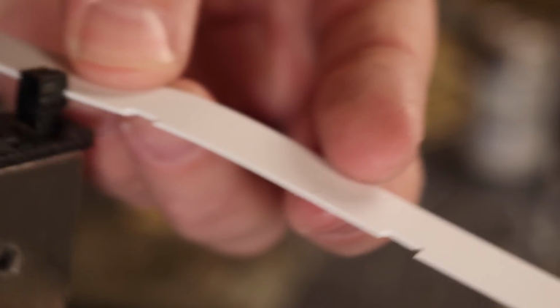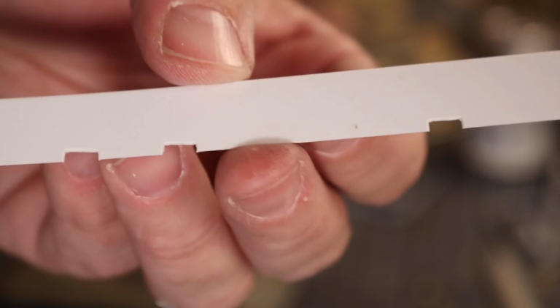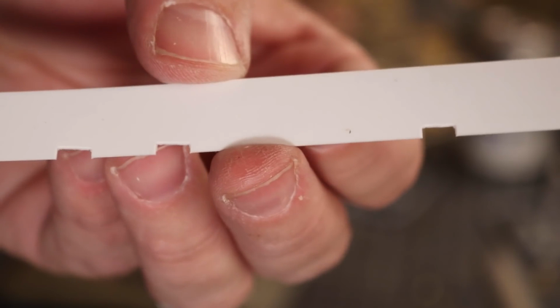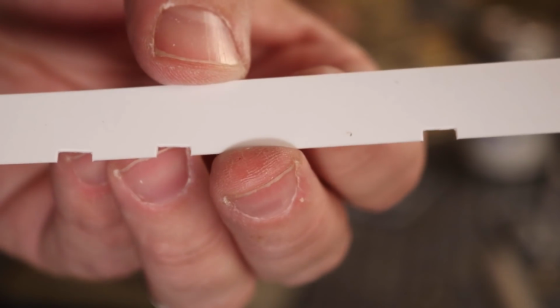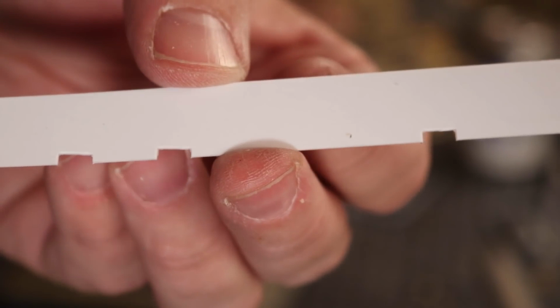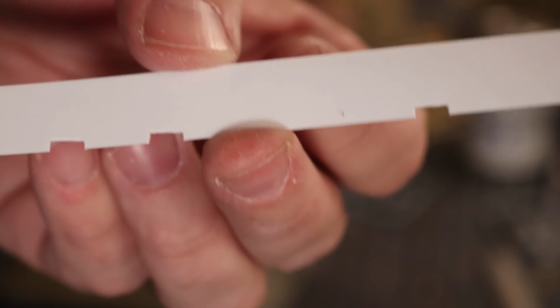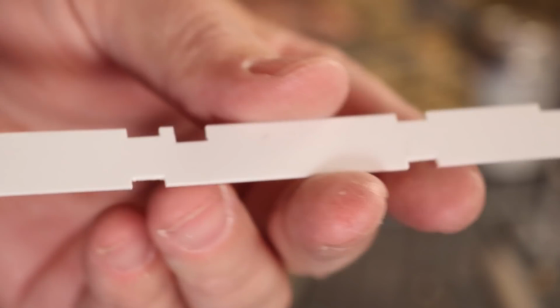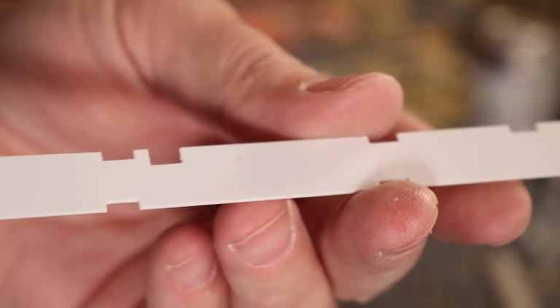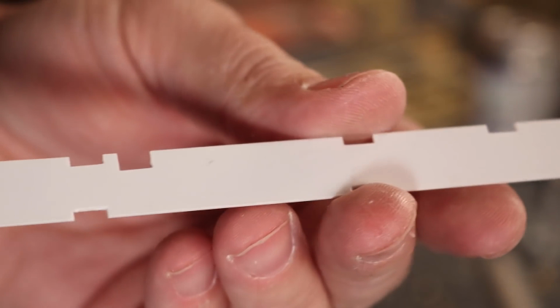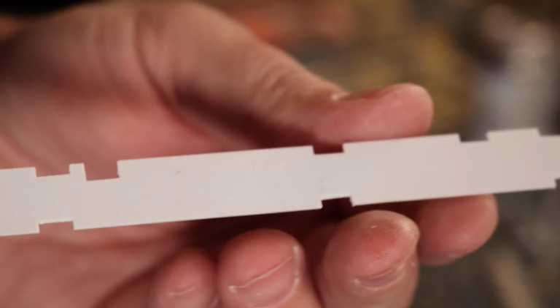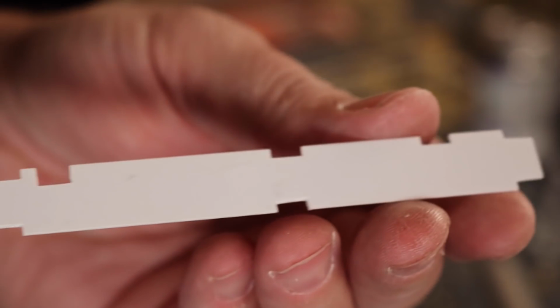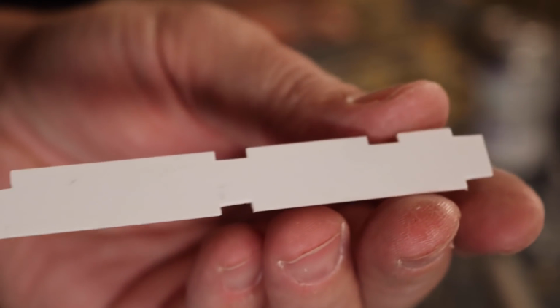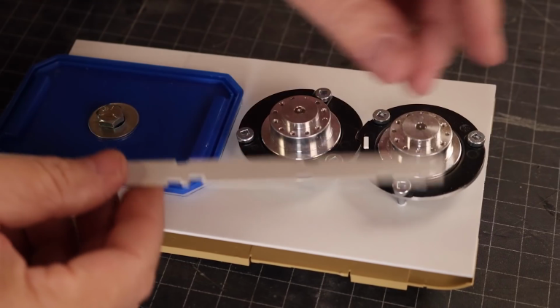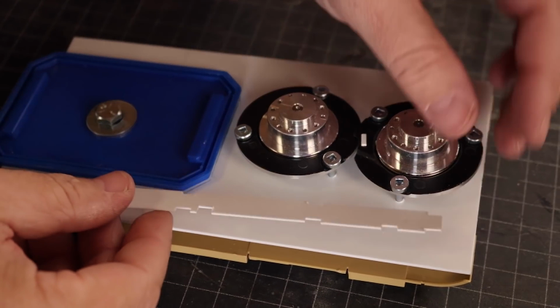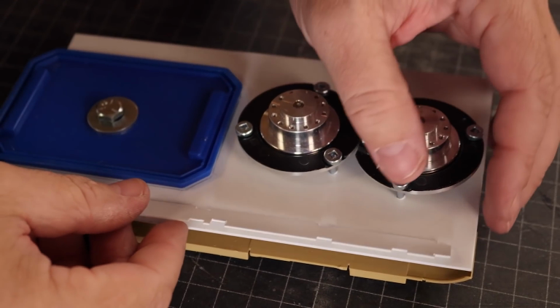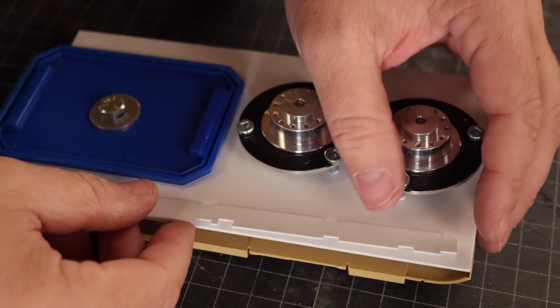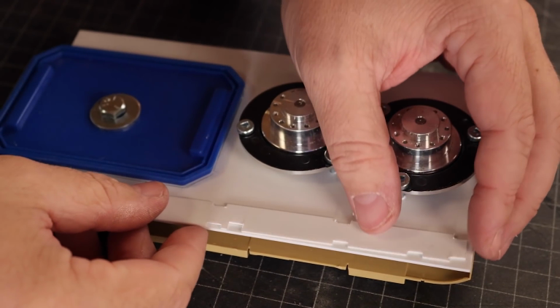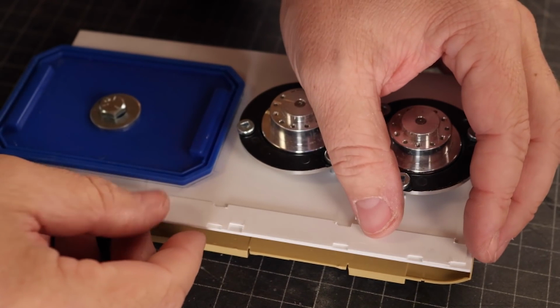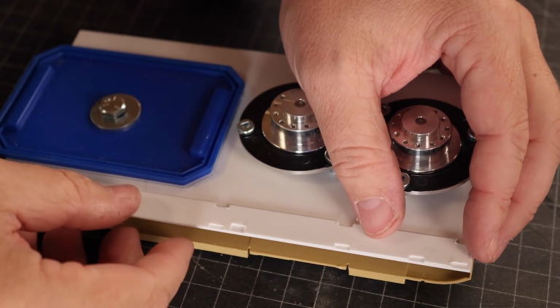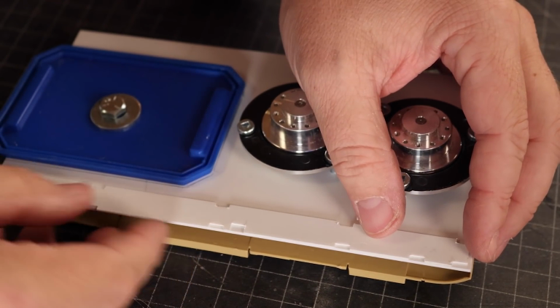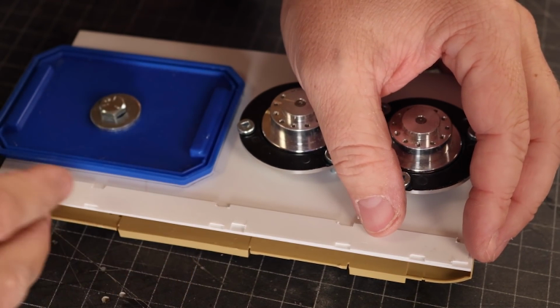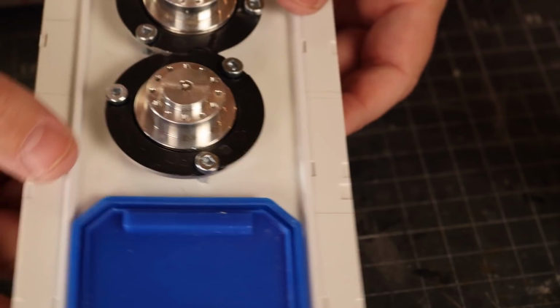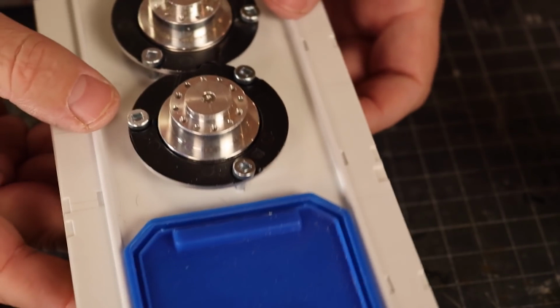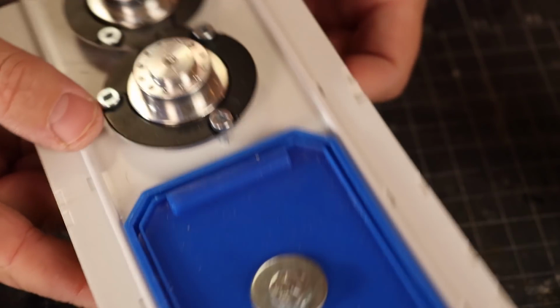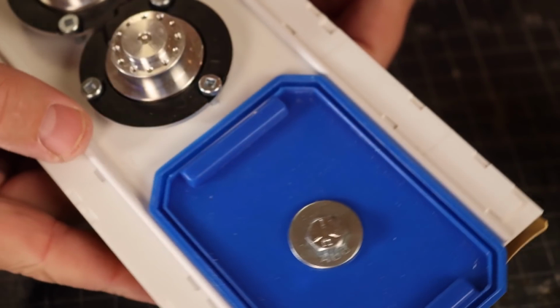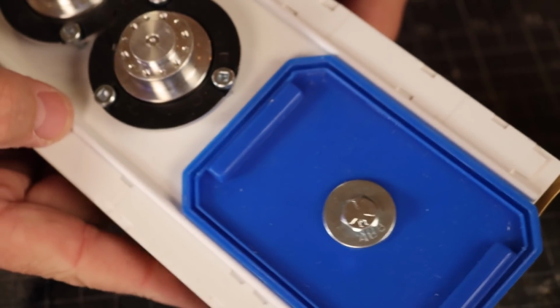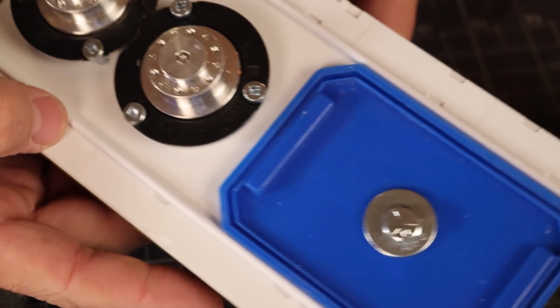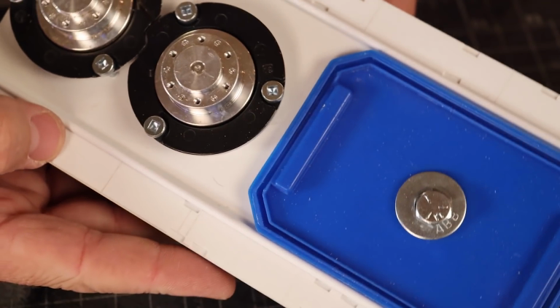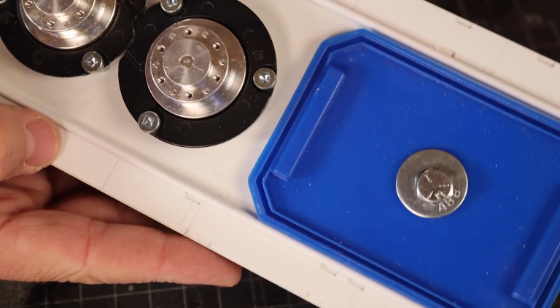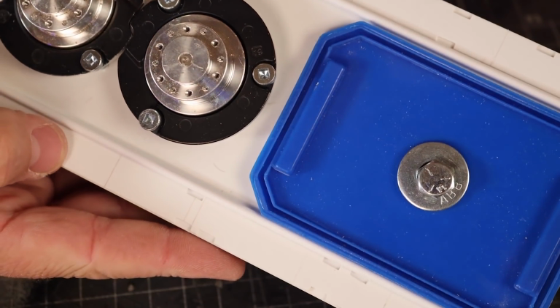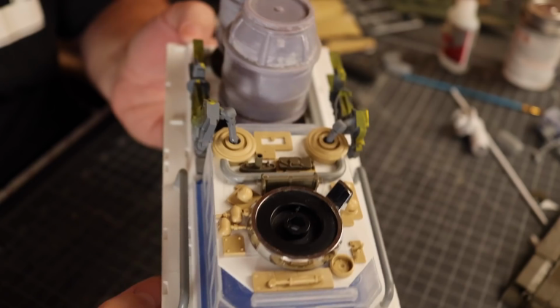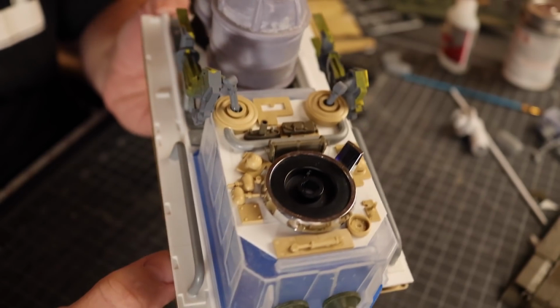If you pick yourself up a nibbler and use it with styrene, you can add some quick details. We'll leave a link below.